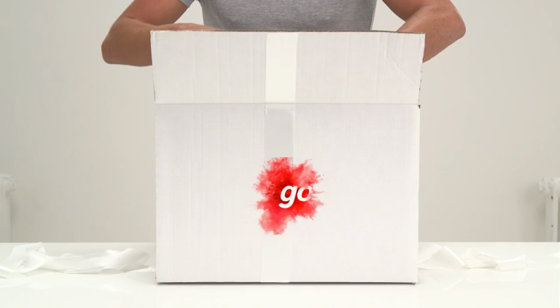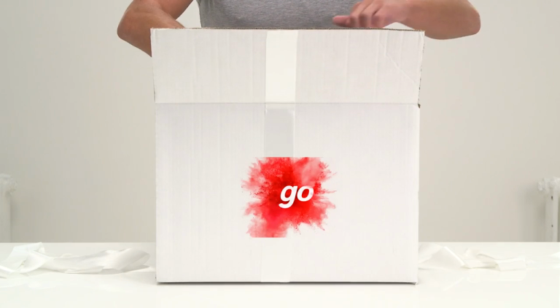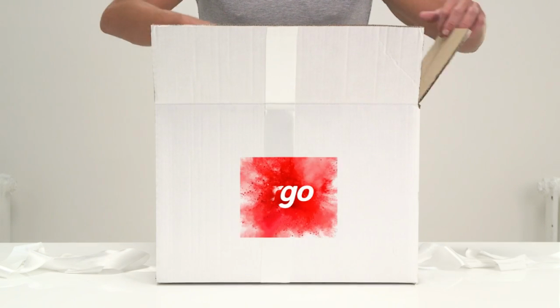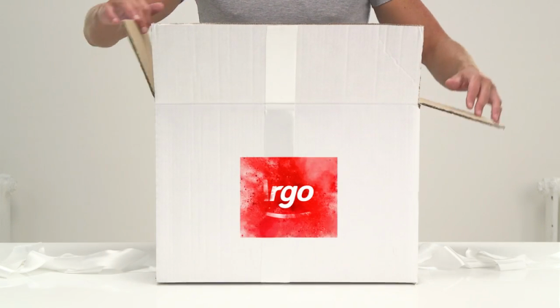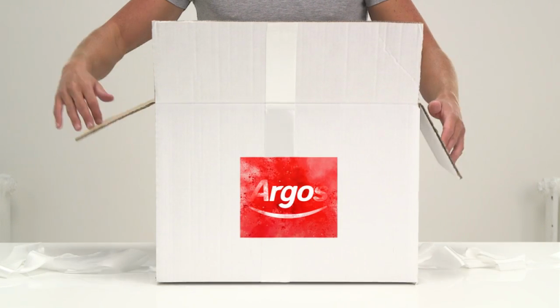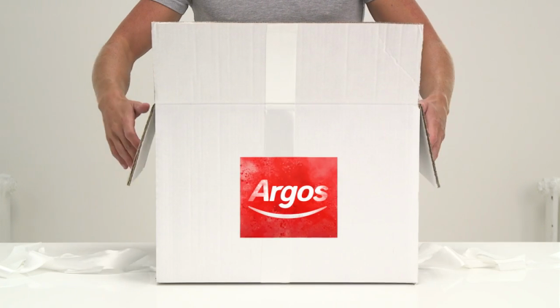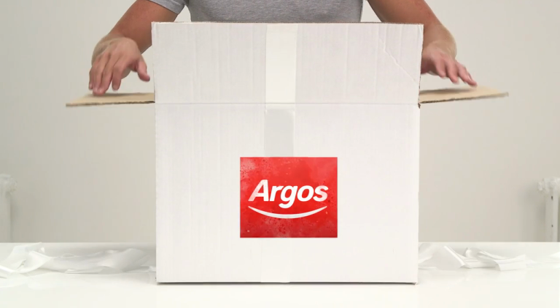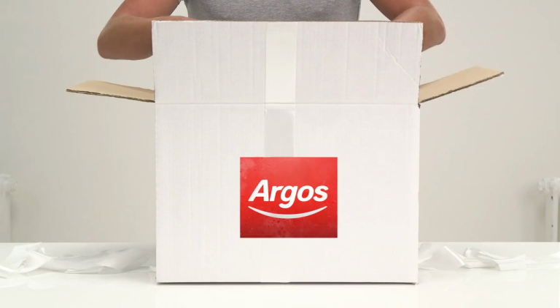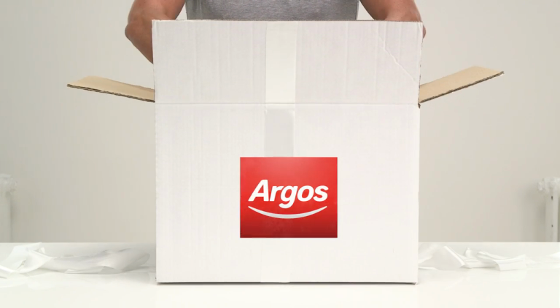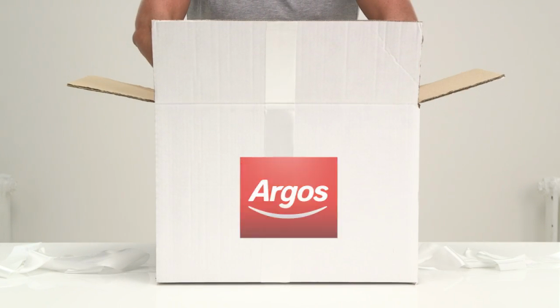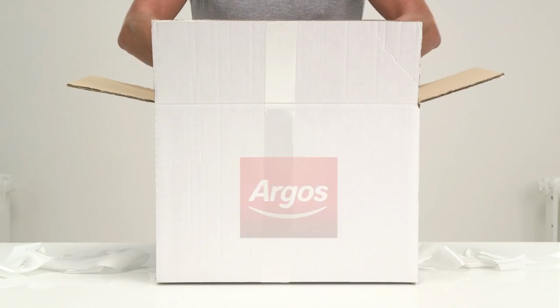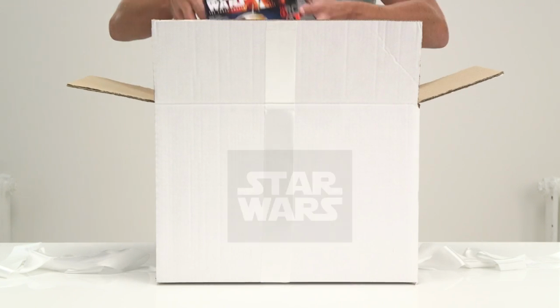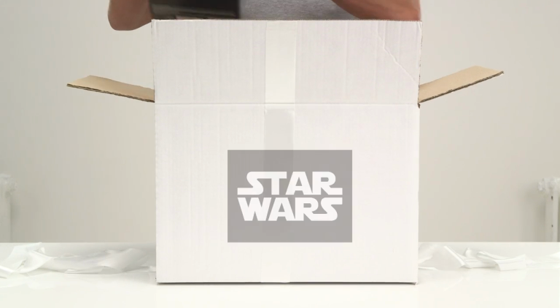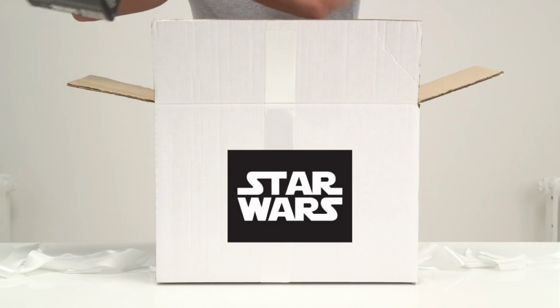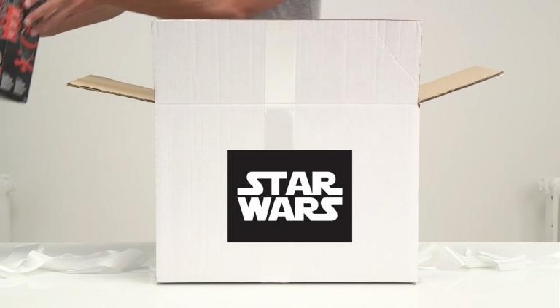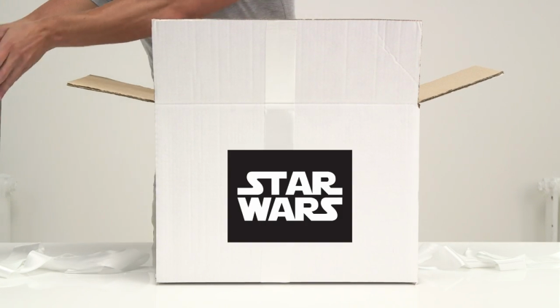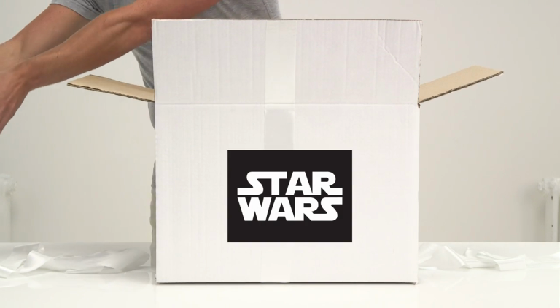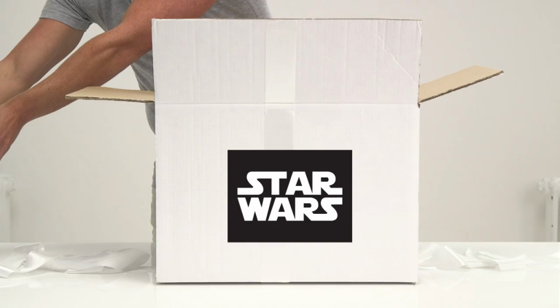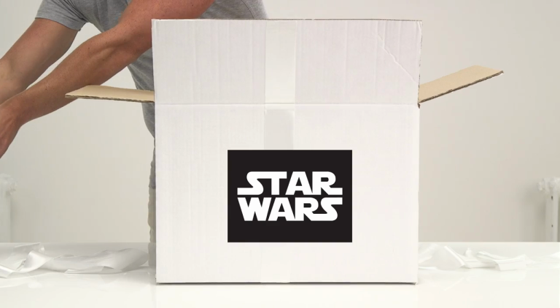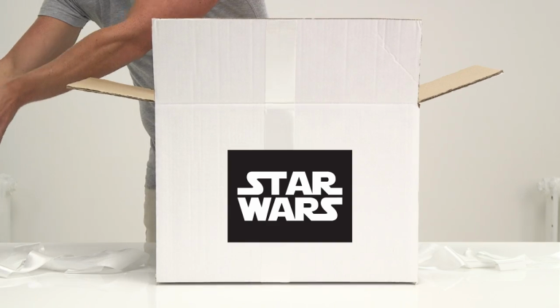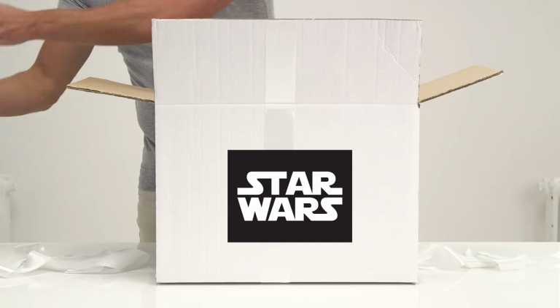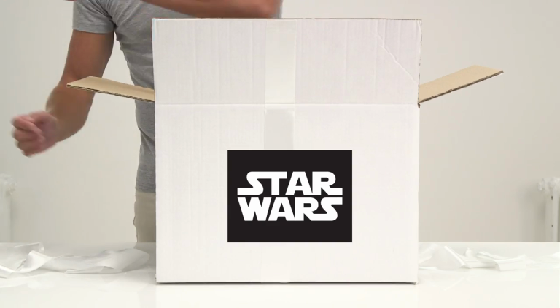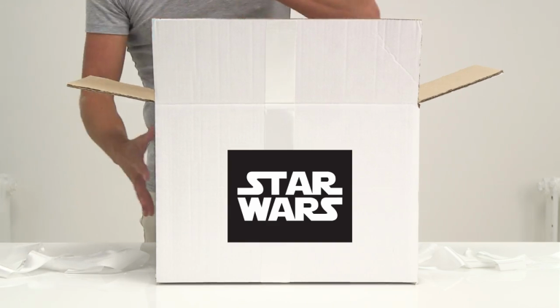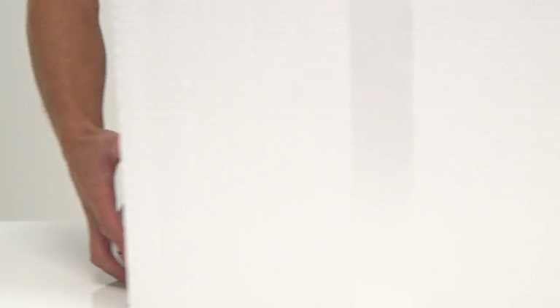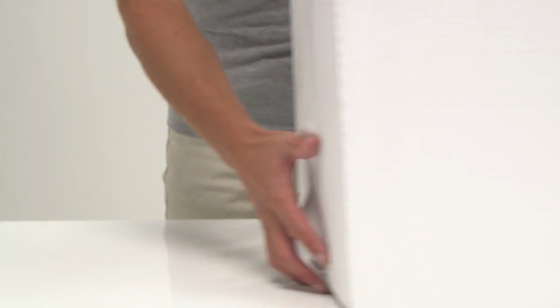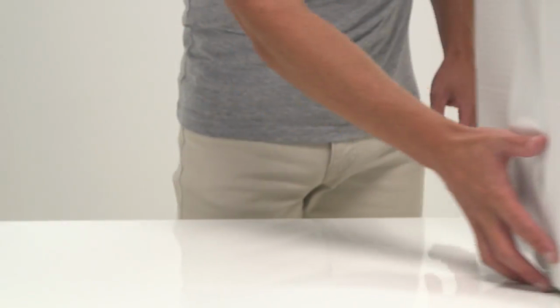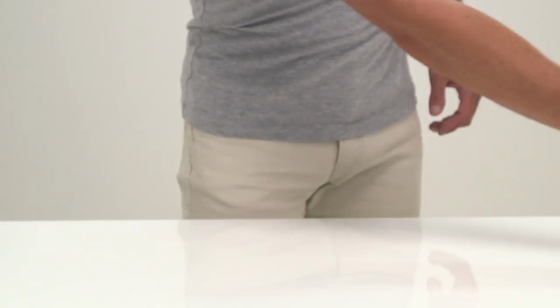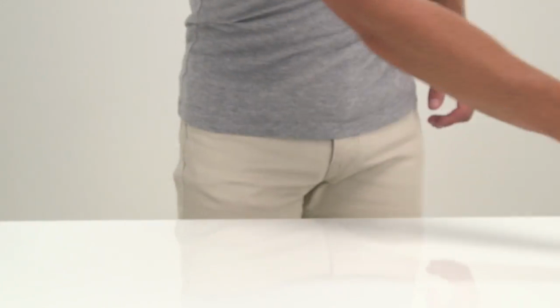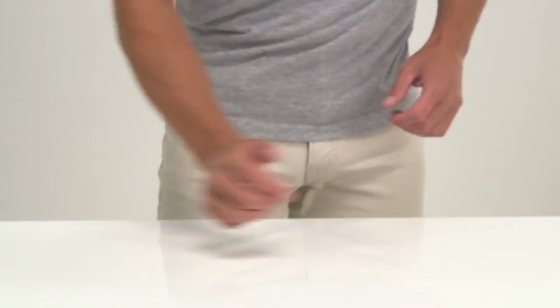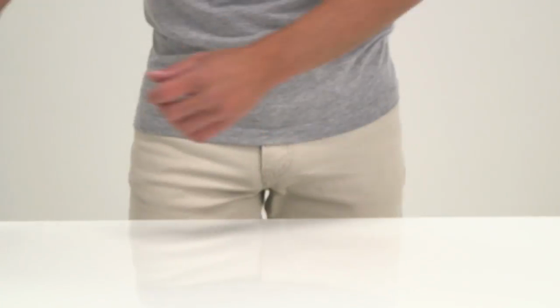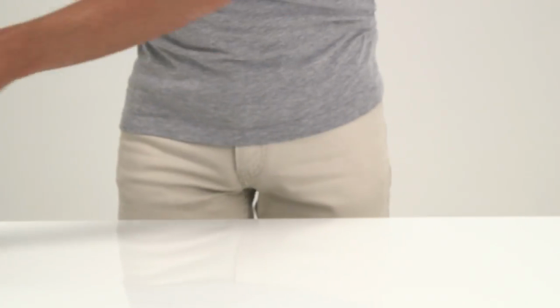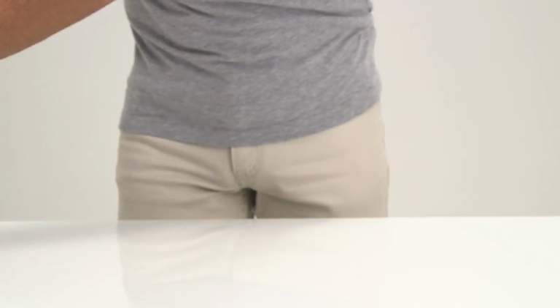Welcome to the Argos Toy Unboxing. We're all really excited to be looking at the brand new range of toys from the Star Wars: The Force Awakens movie.